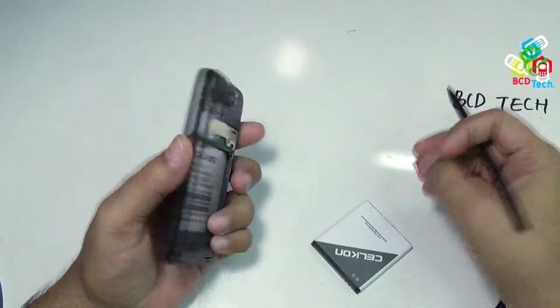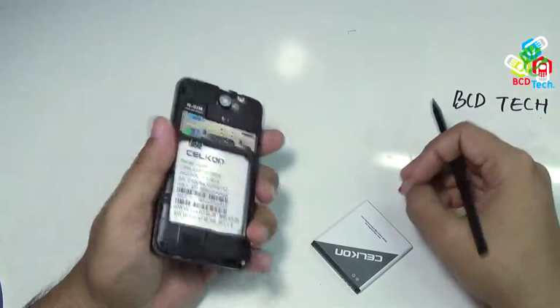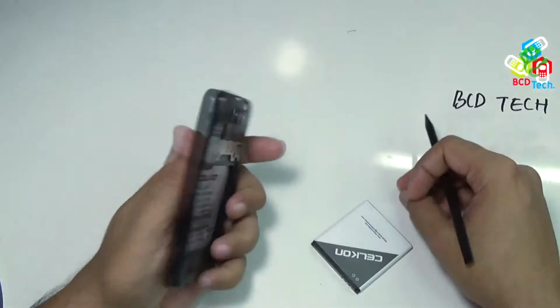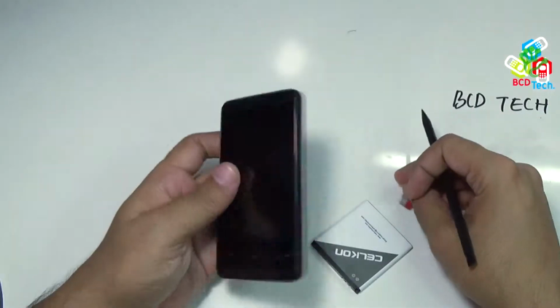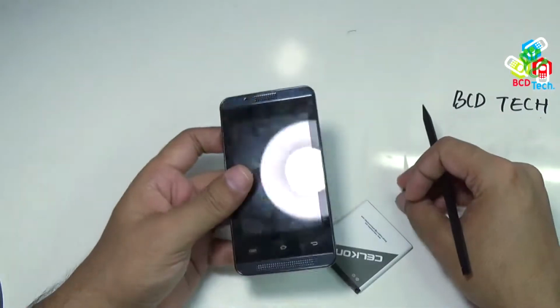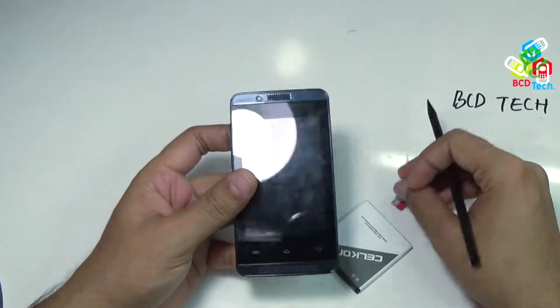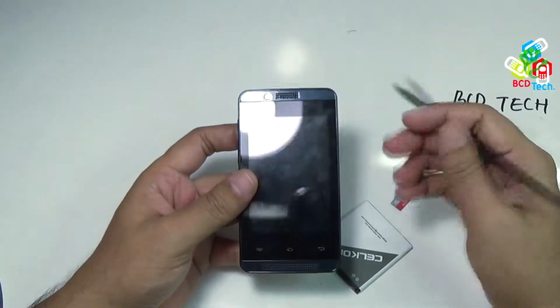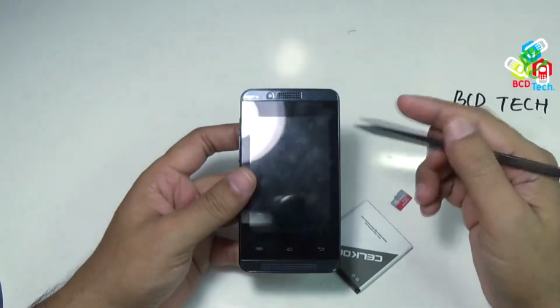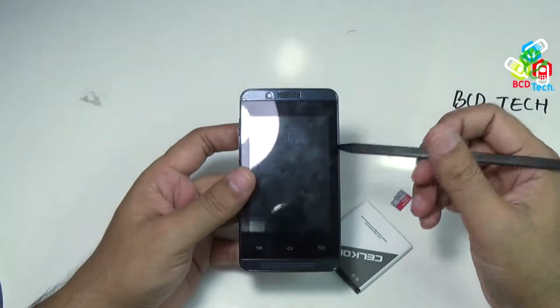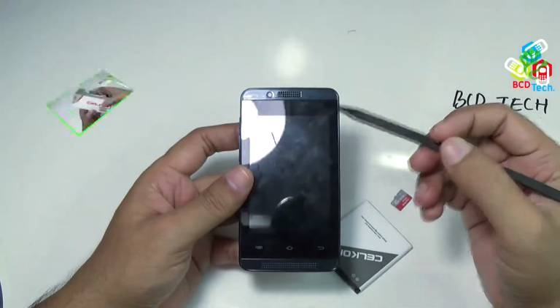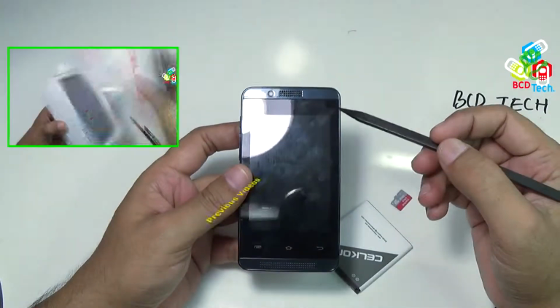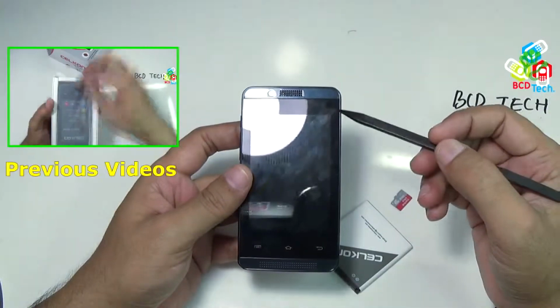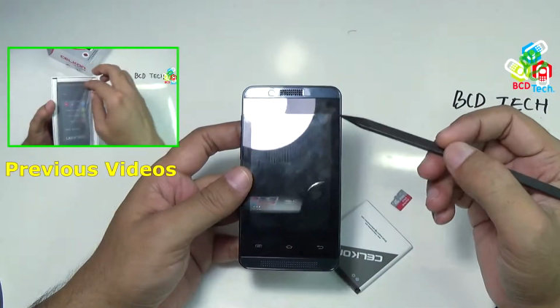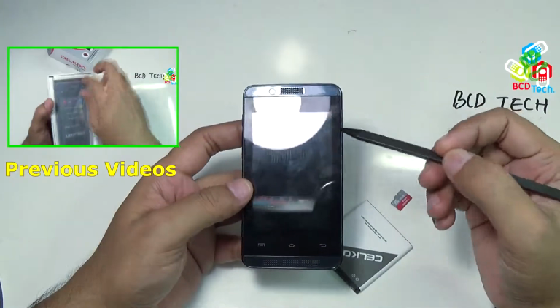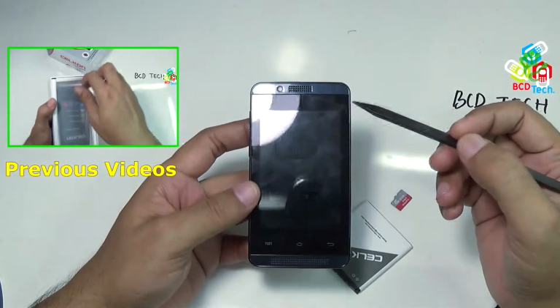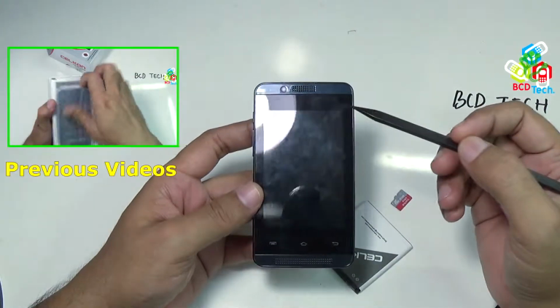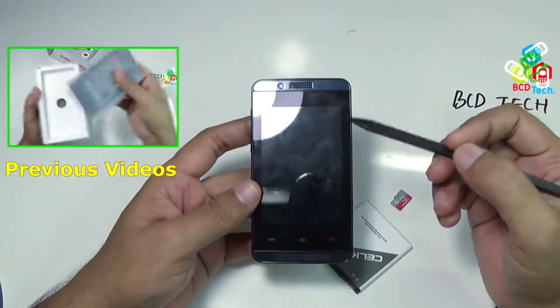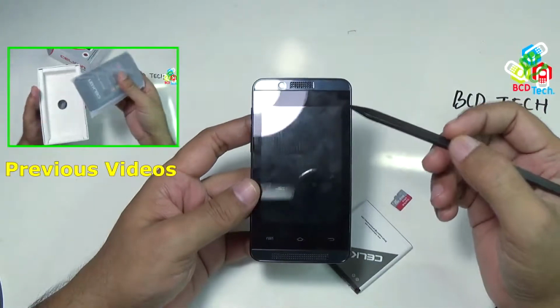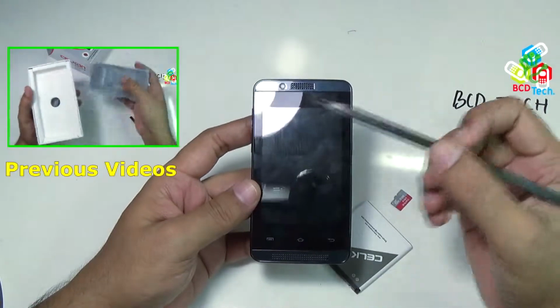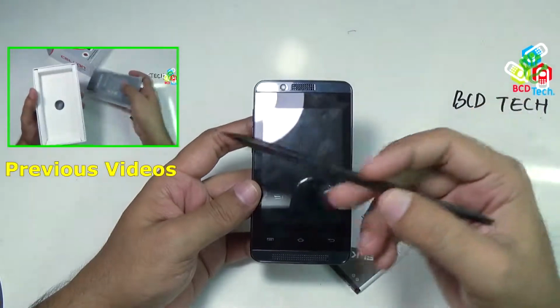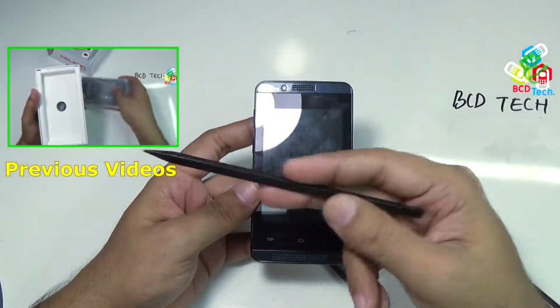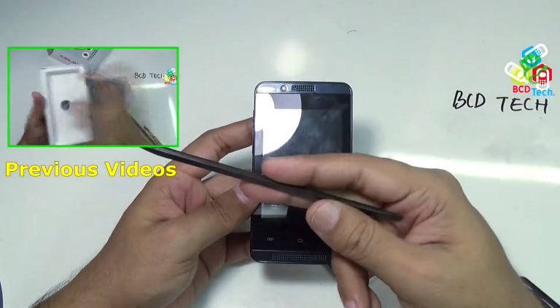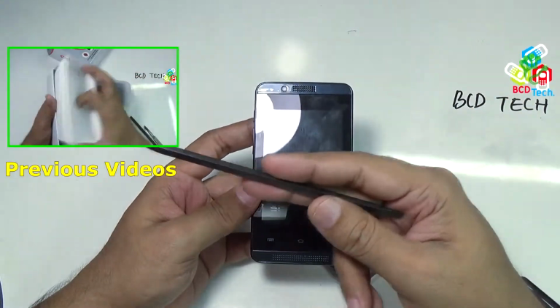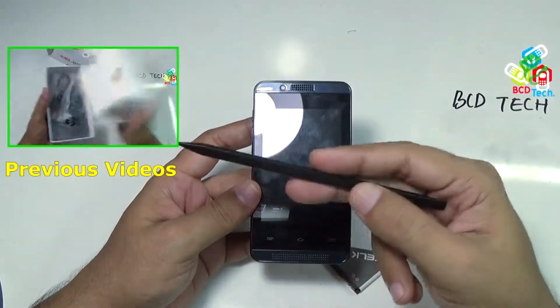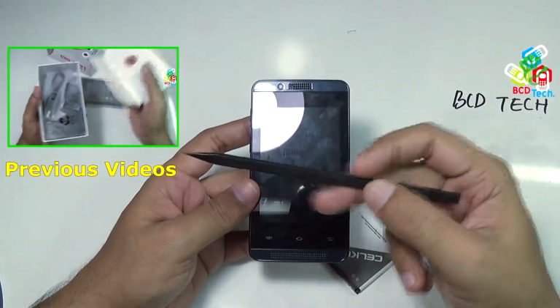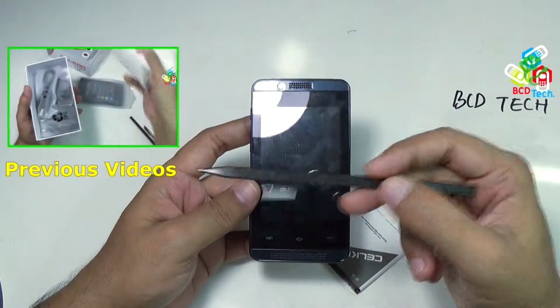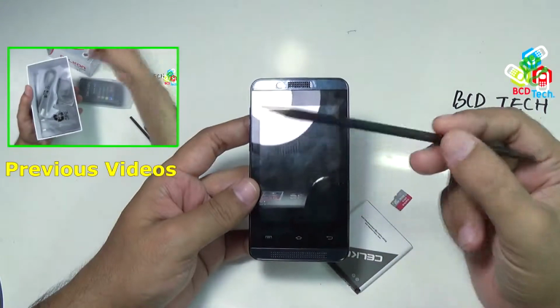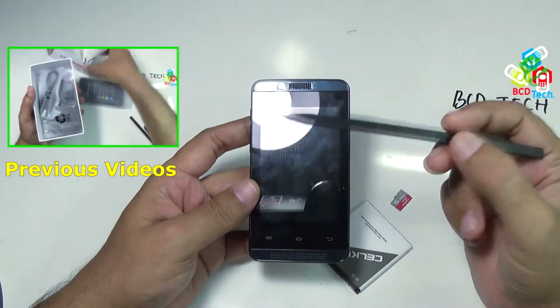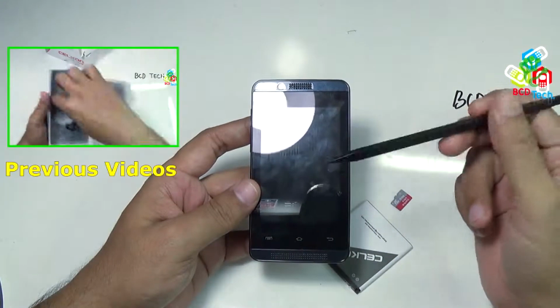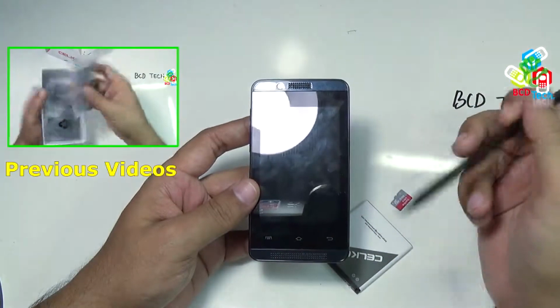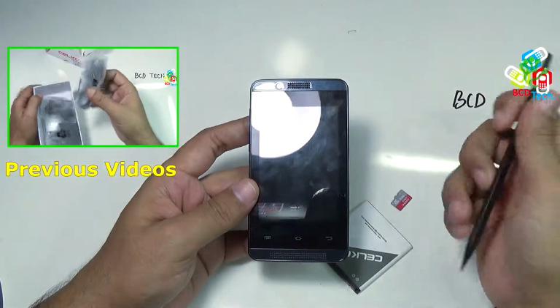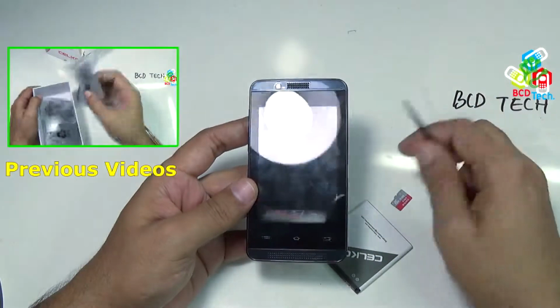This is my Celcon Campus A35K. For our previous video on this phone, please click on the link flashing on your screen.